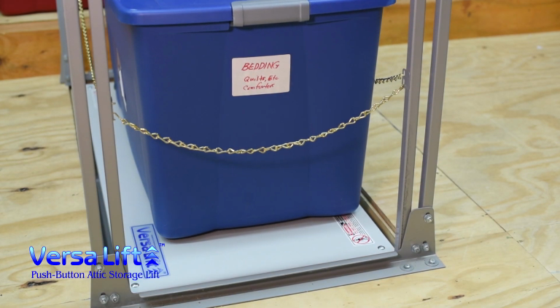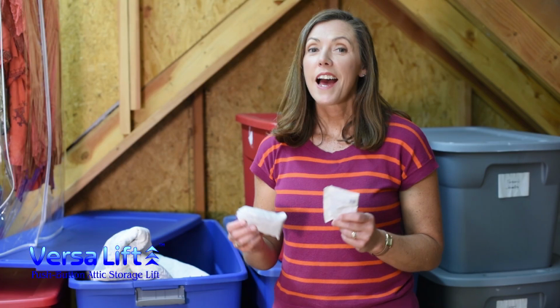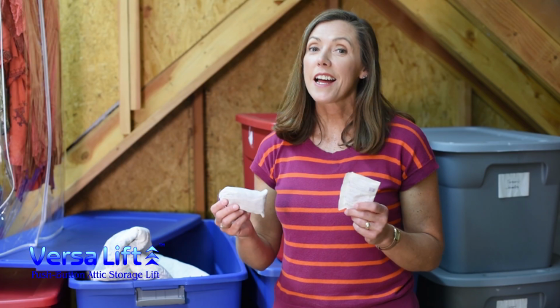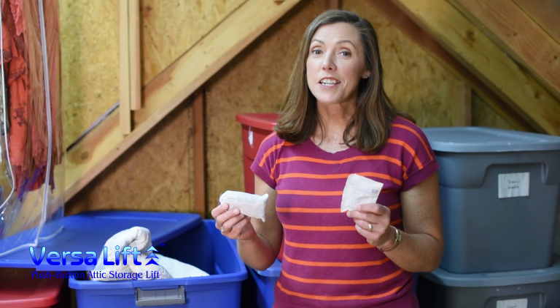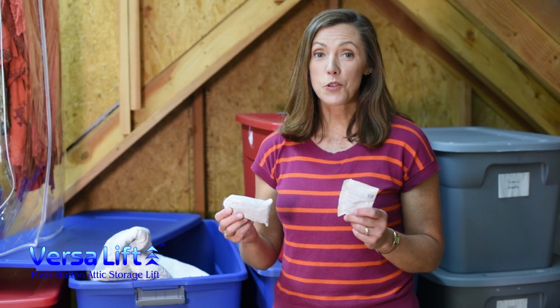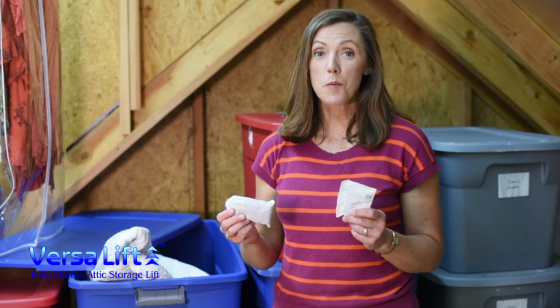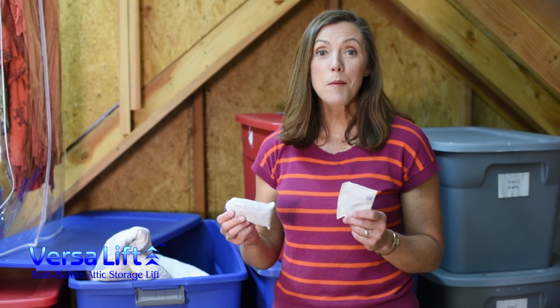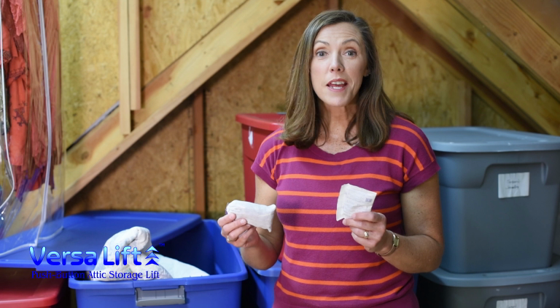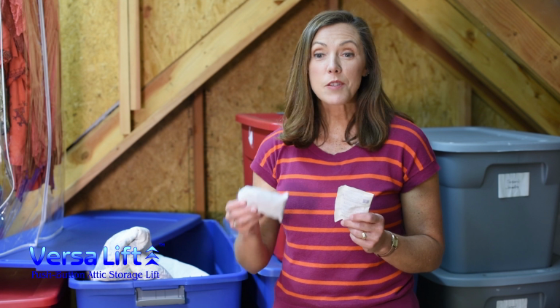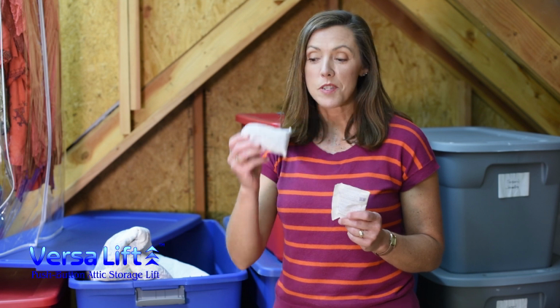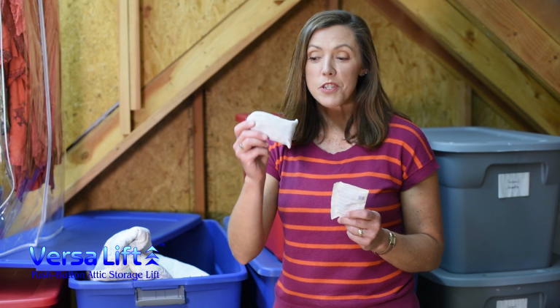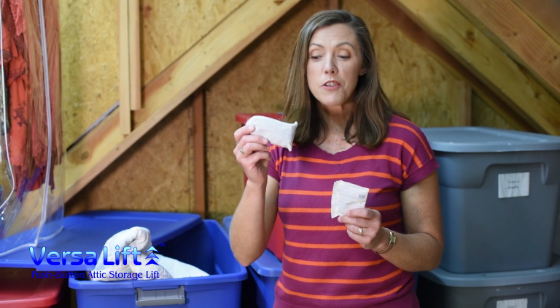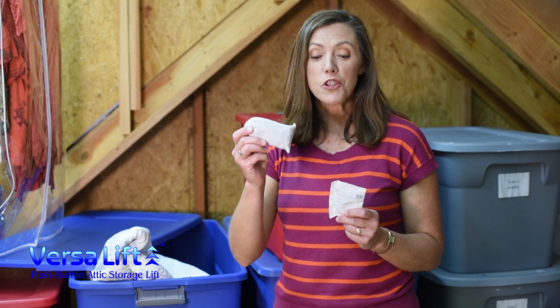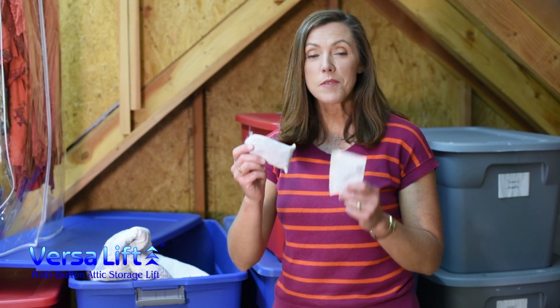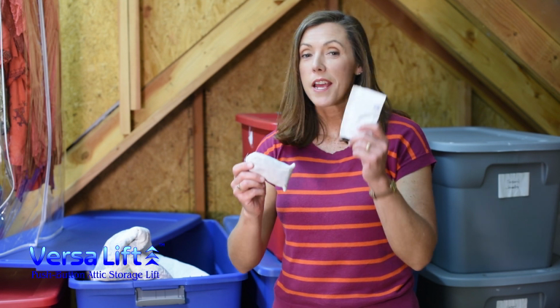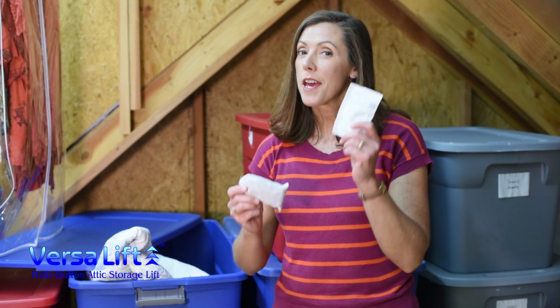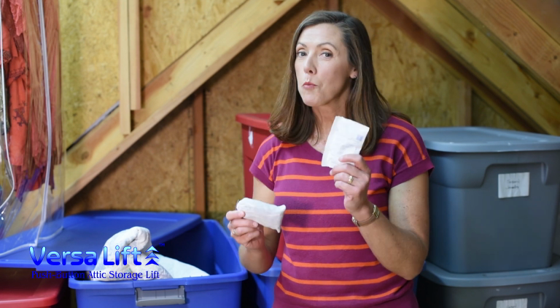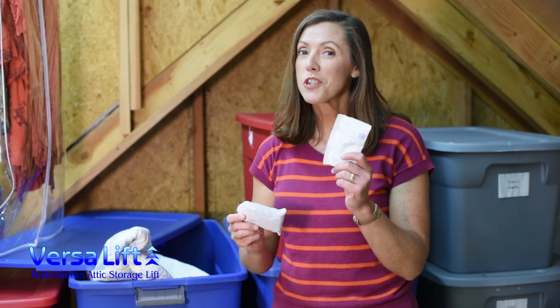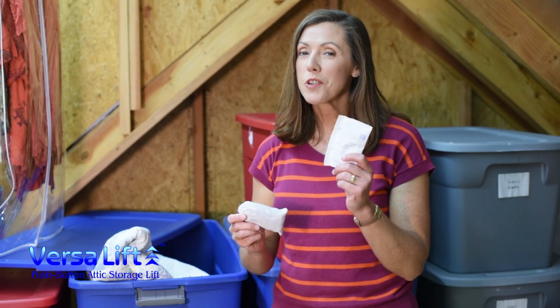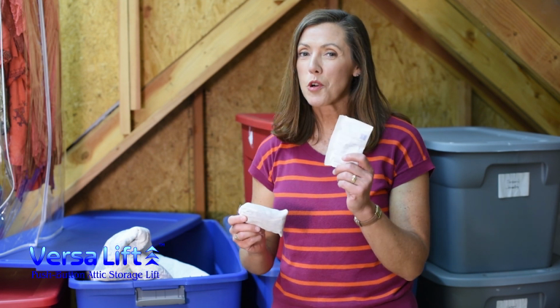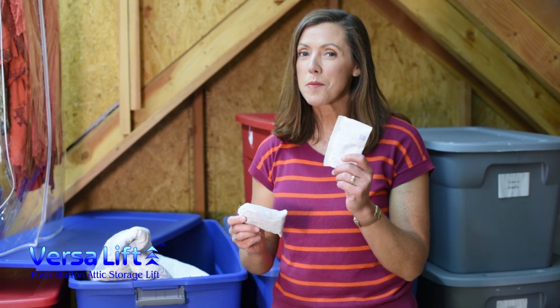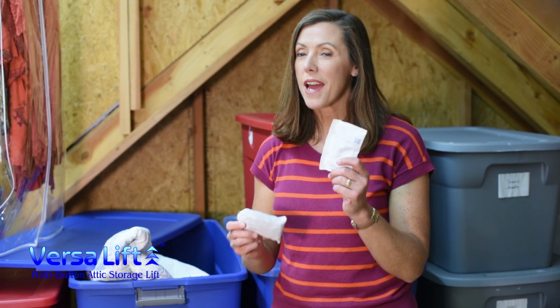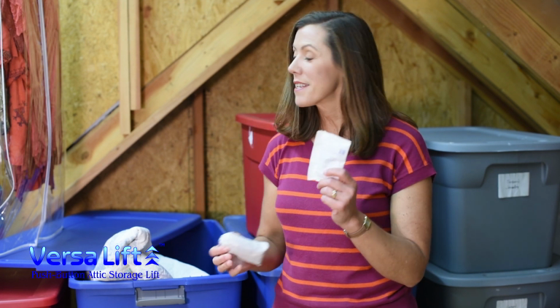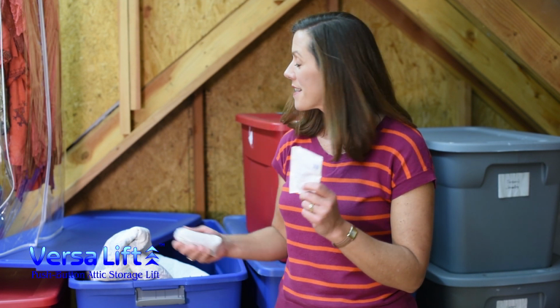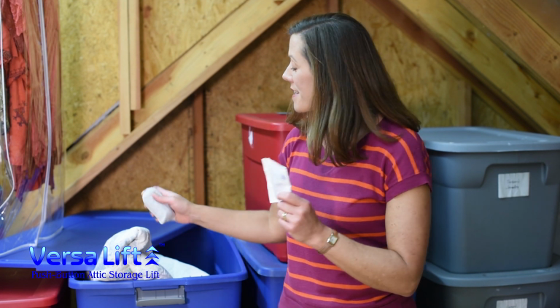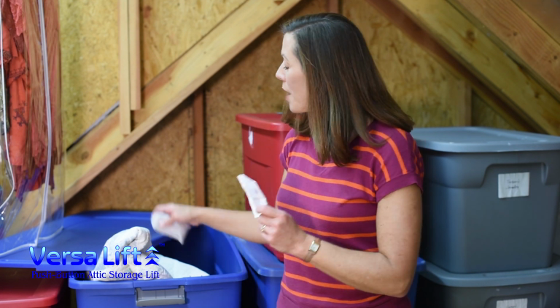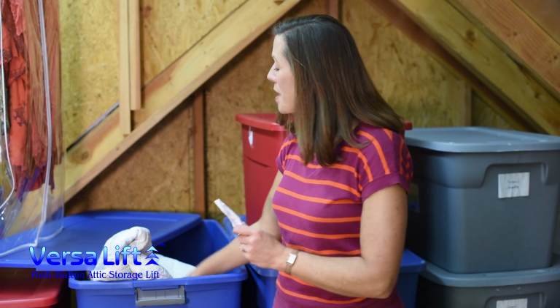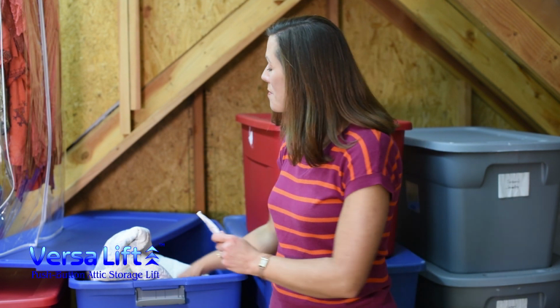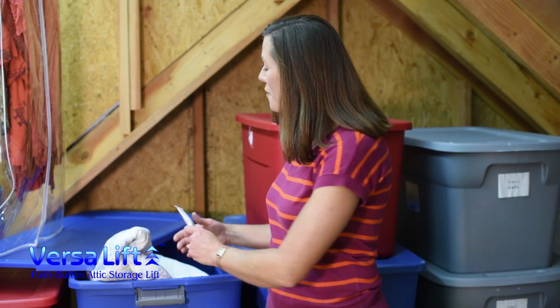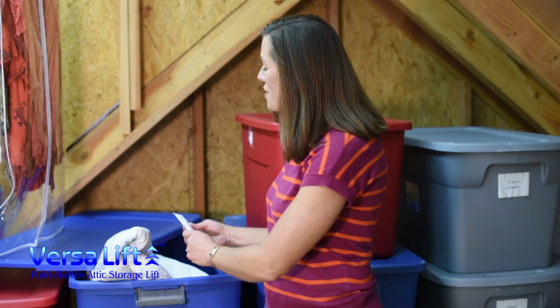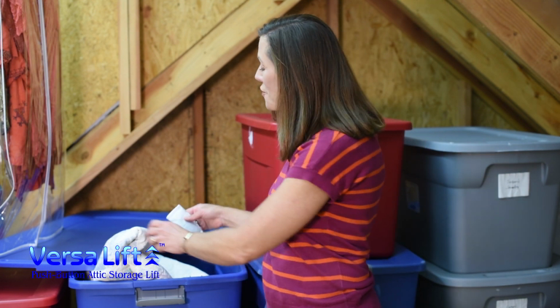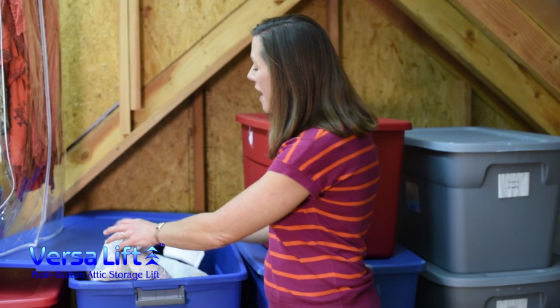I like to store my blankets with some cedar chips and moisture absorbing packets to help keep them fresh and dry.